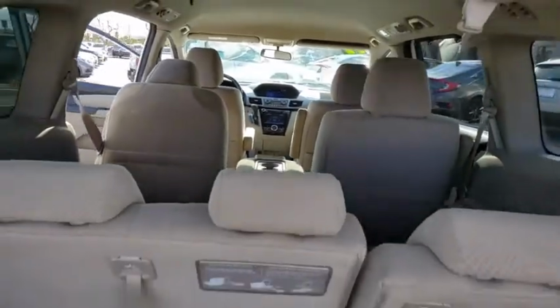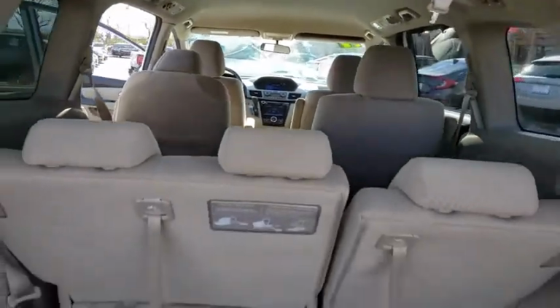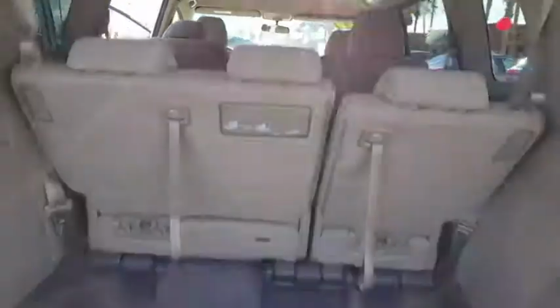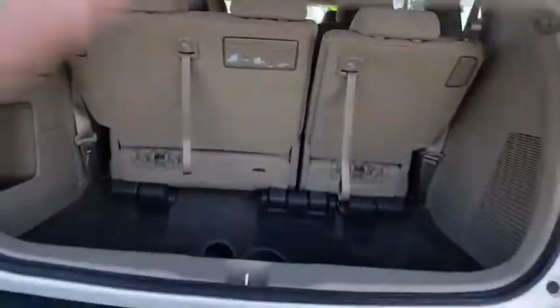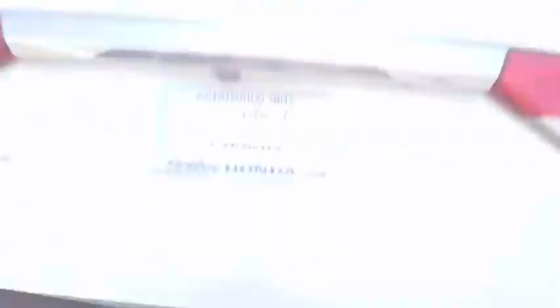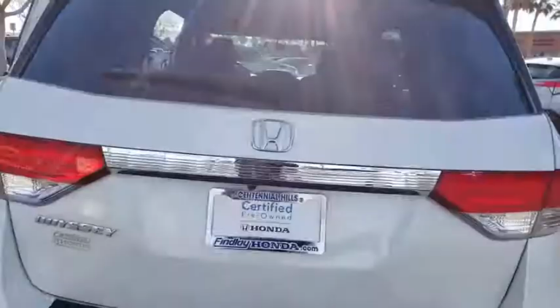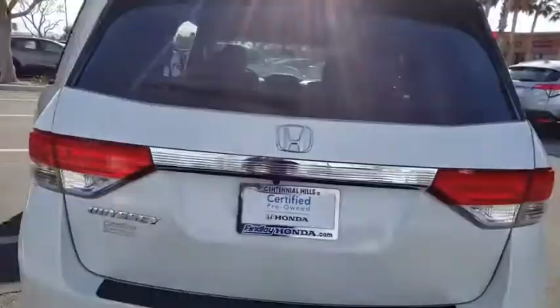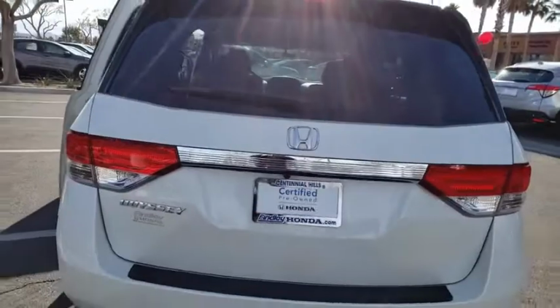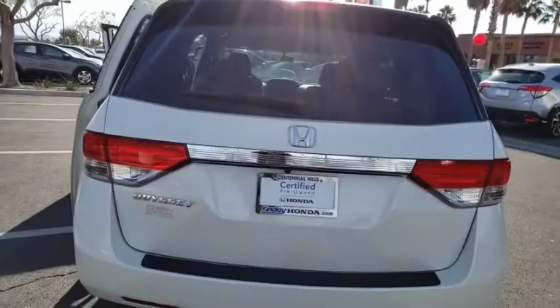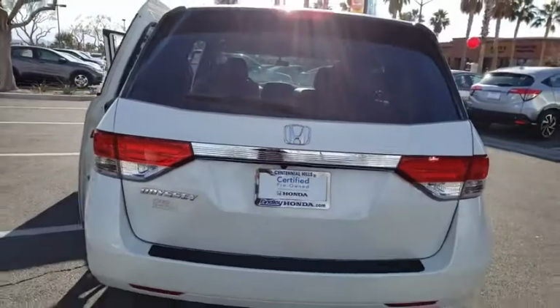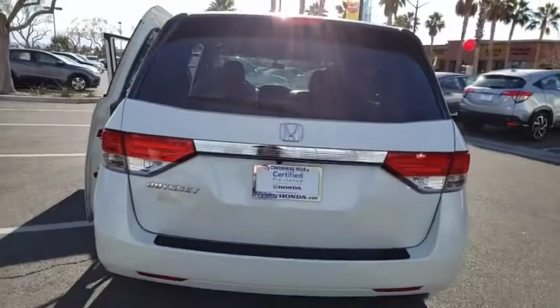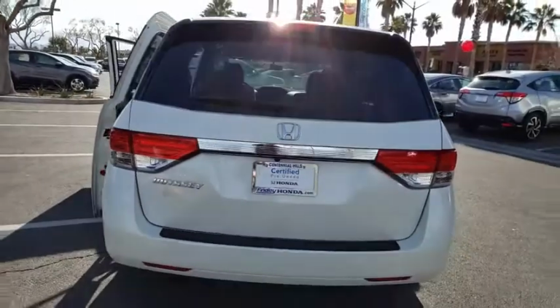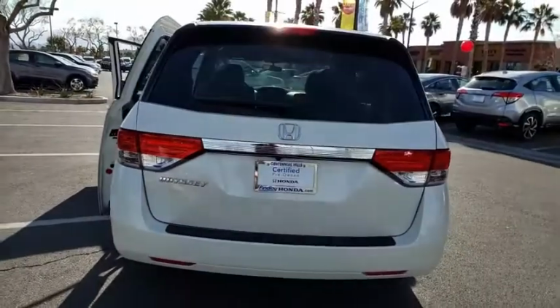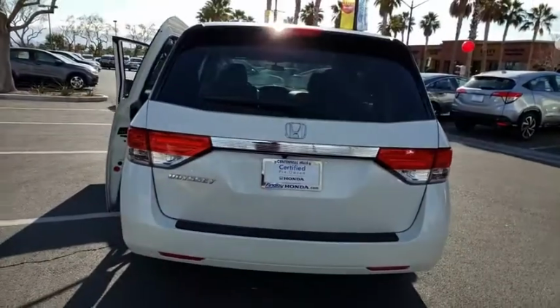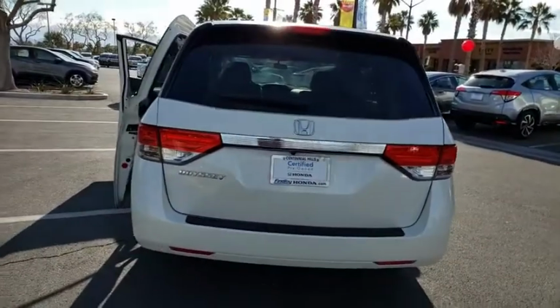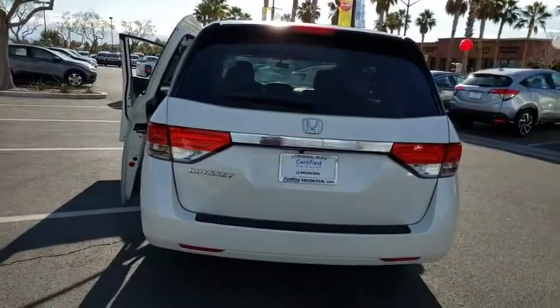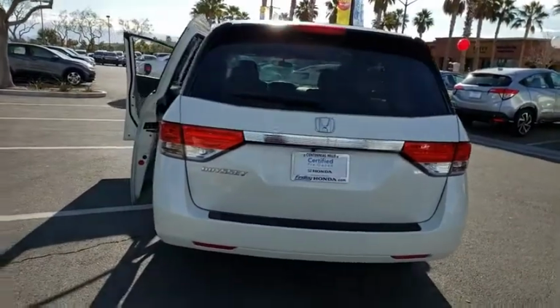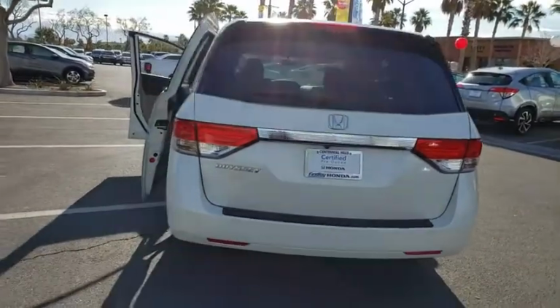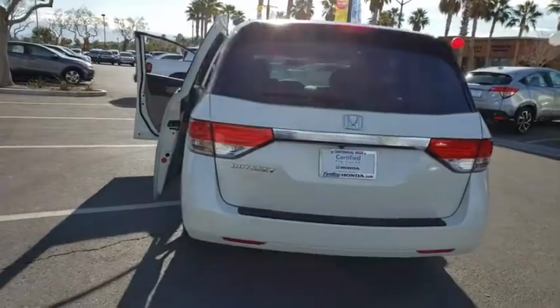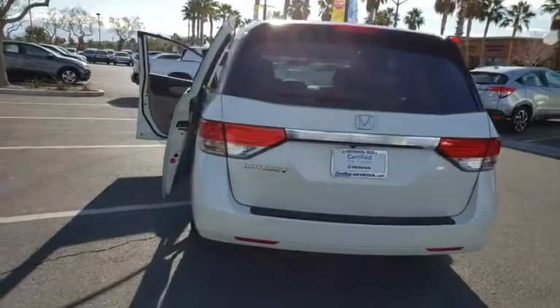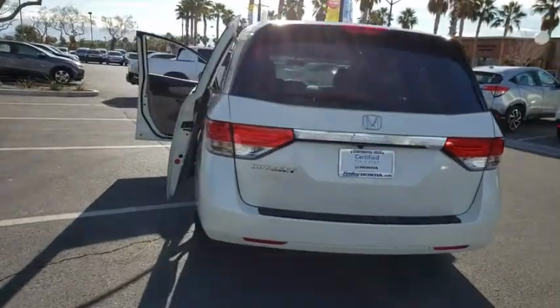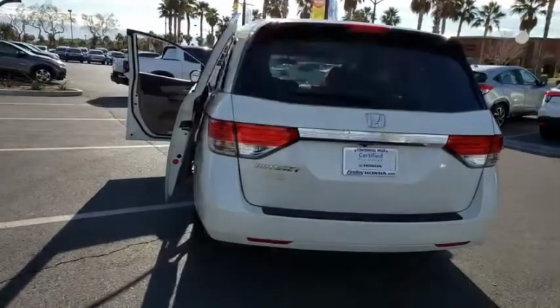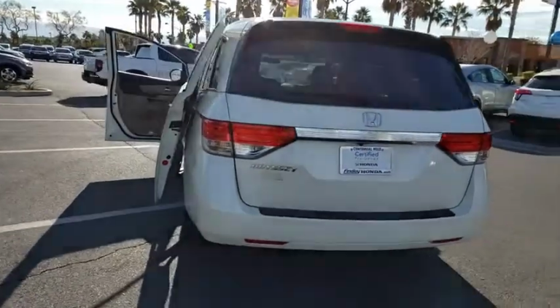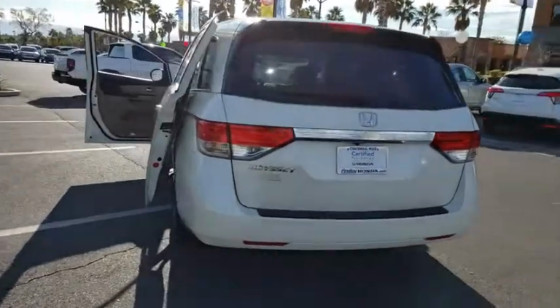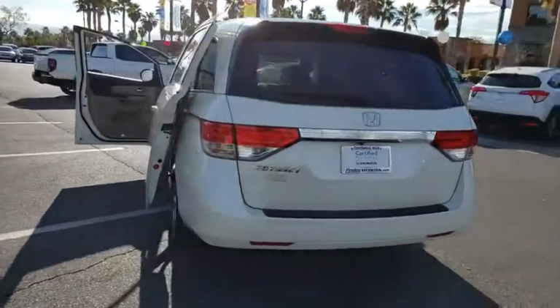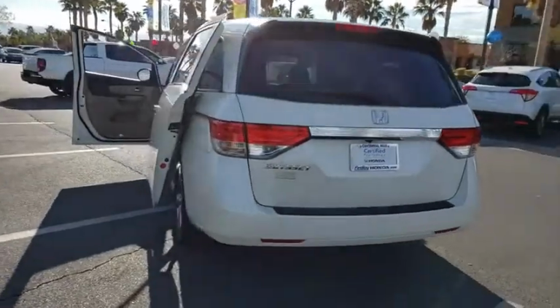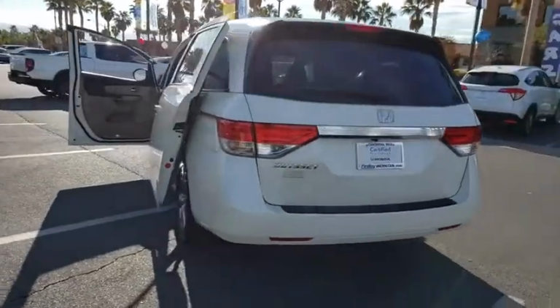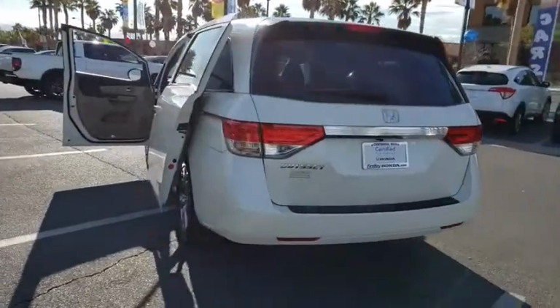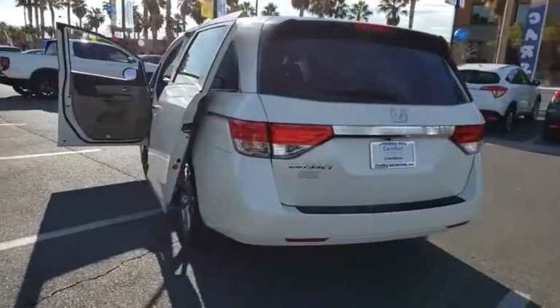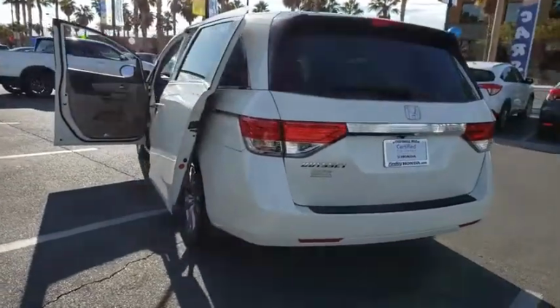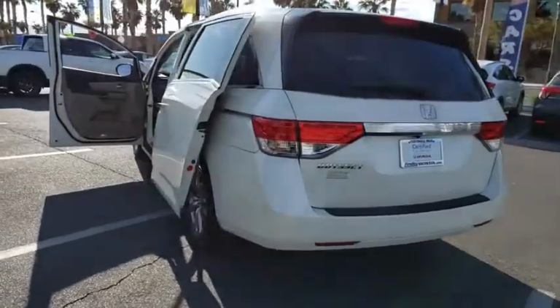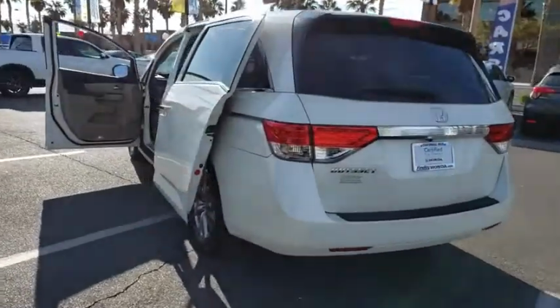Drive away with a great deal on this vehicle. Call or stop in today.